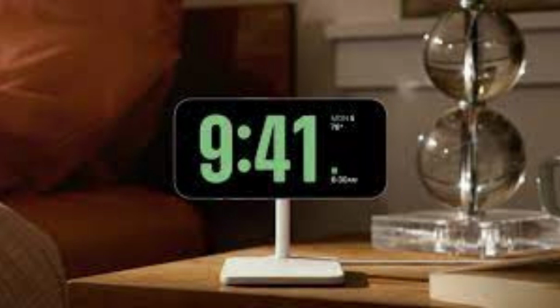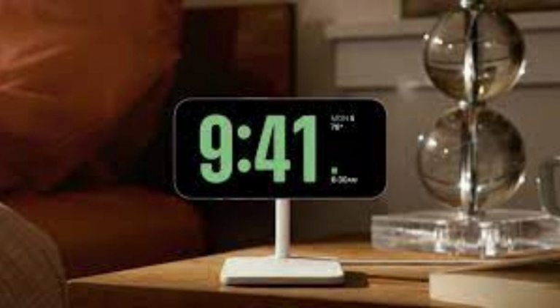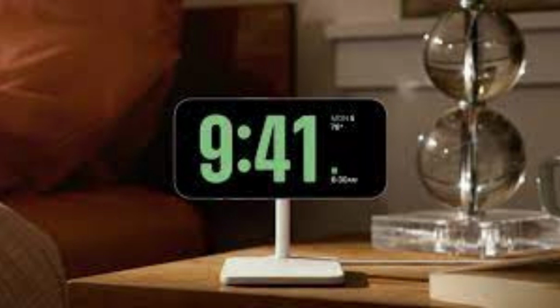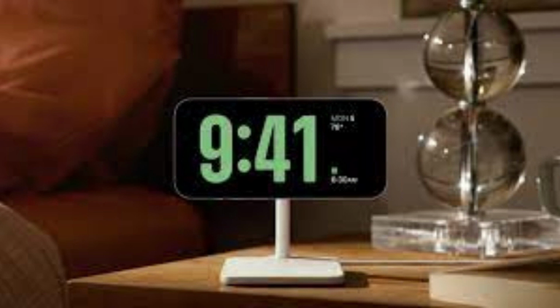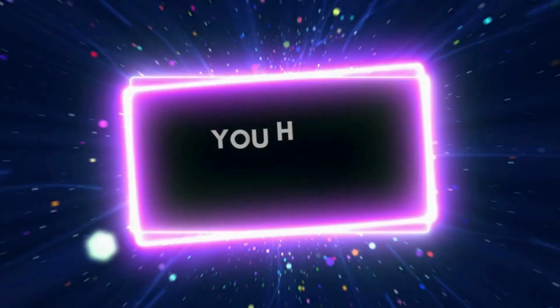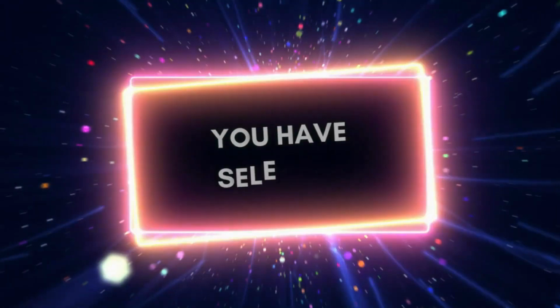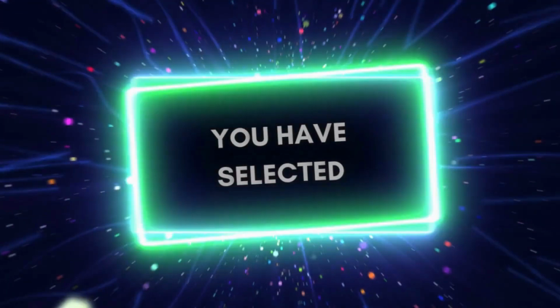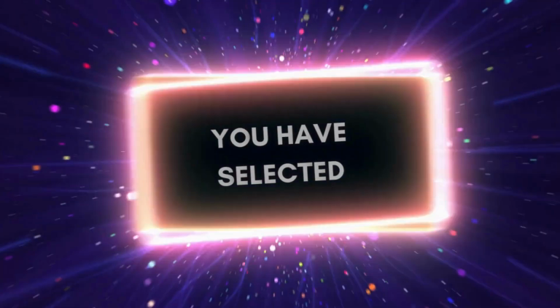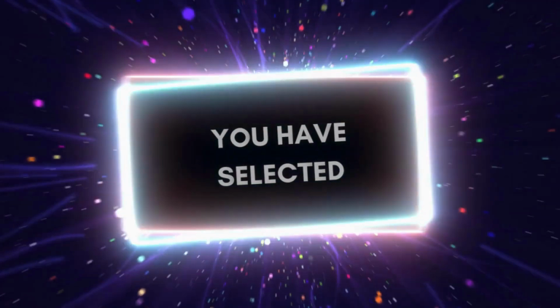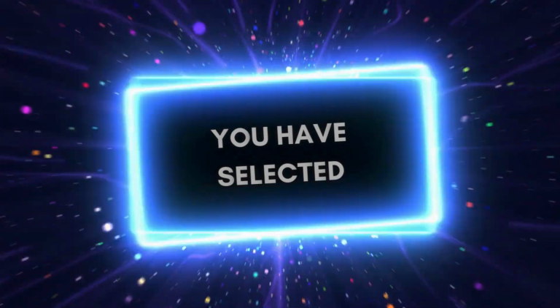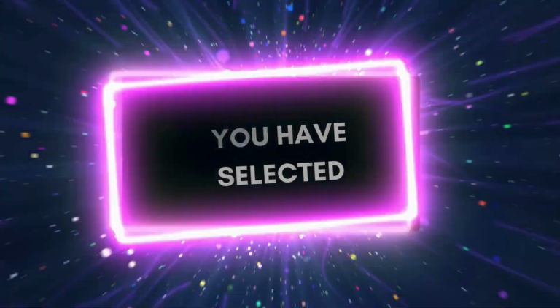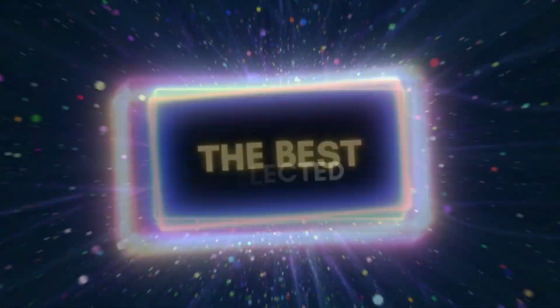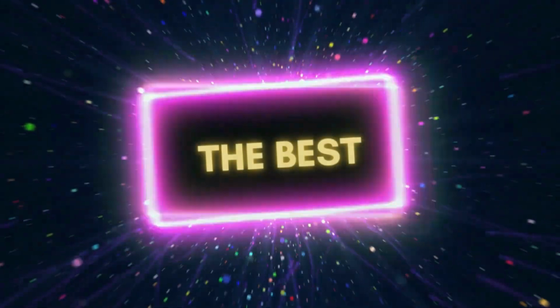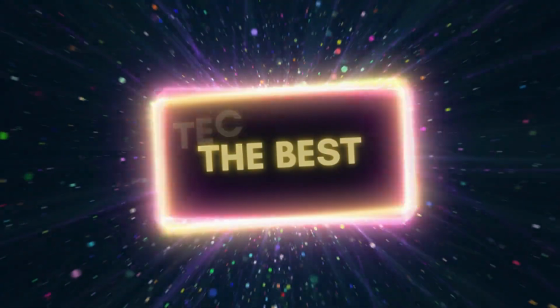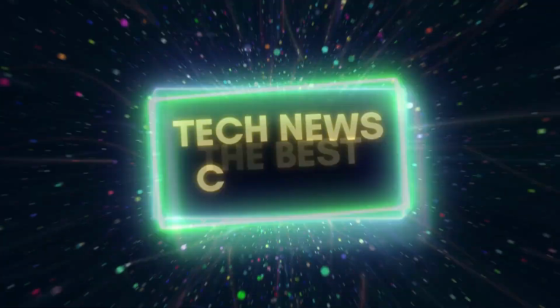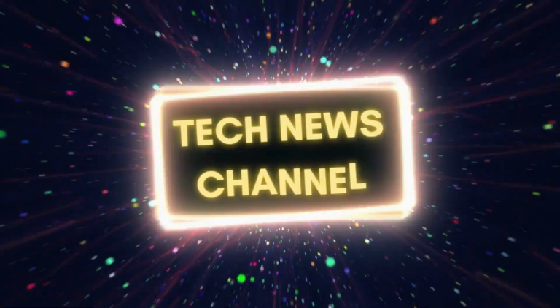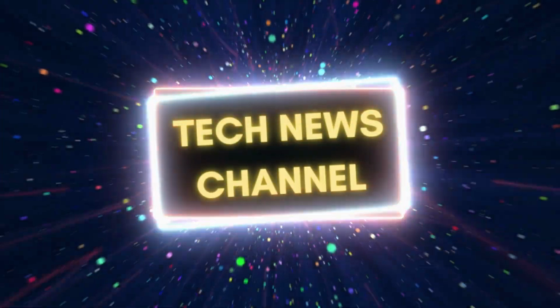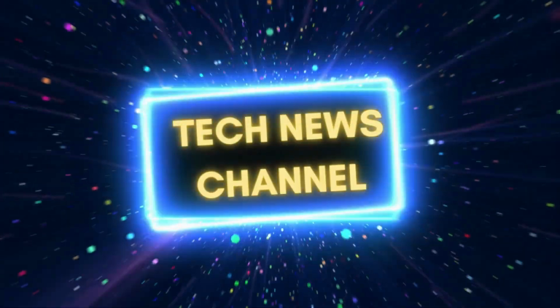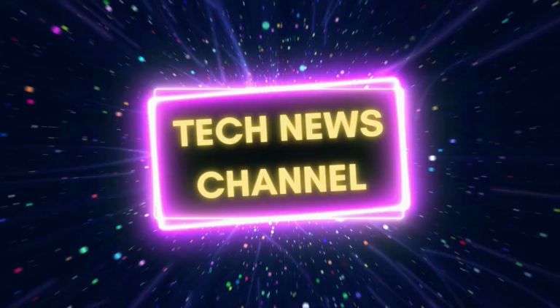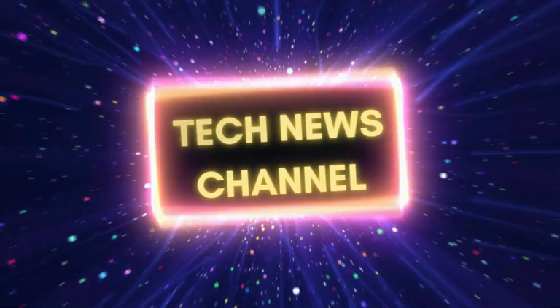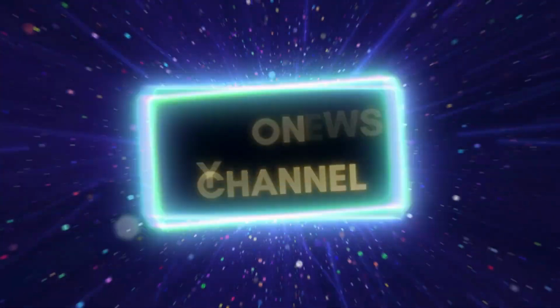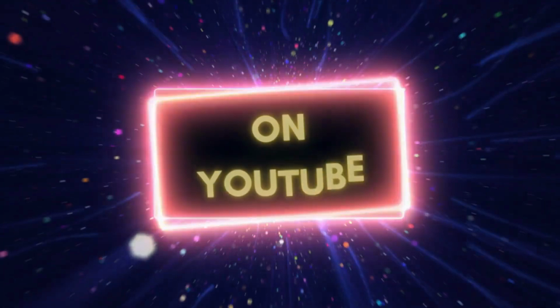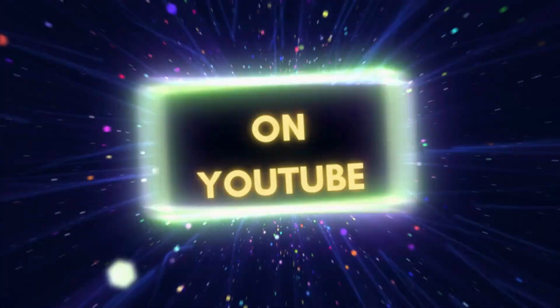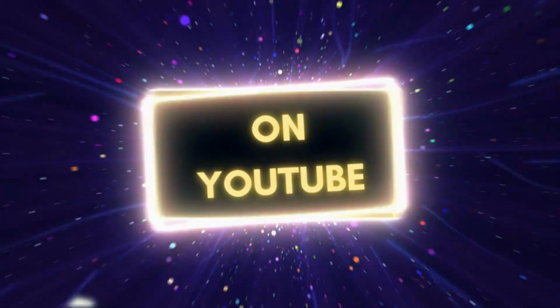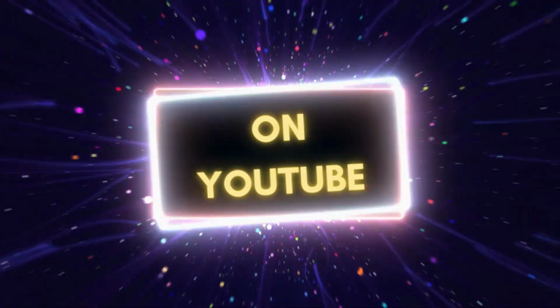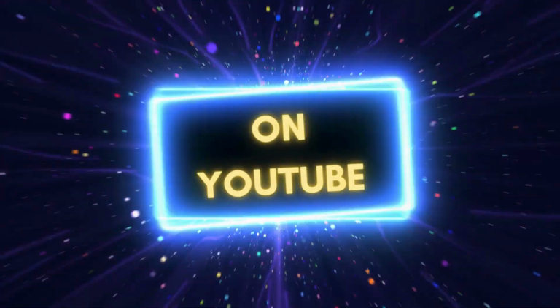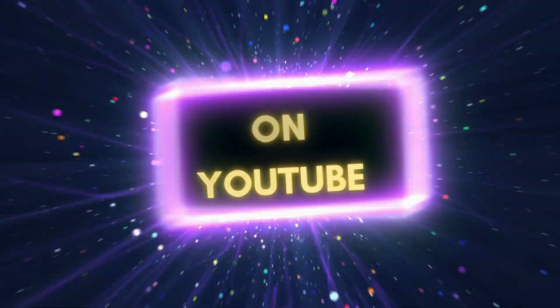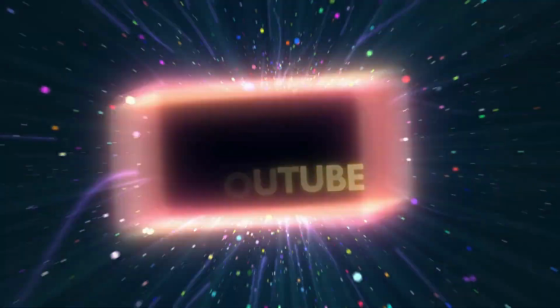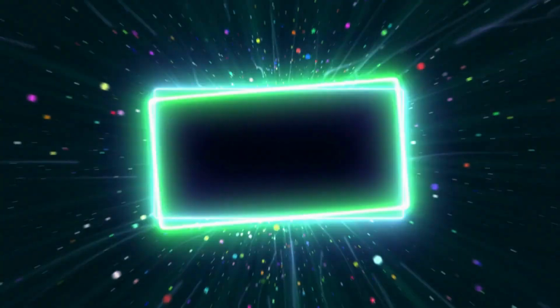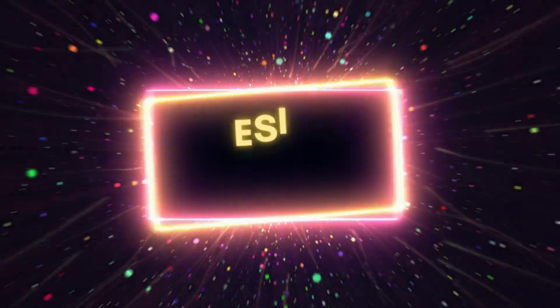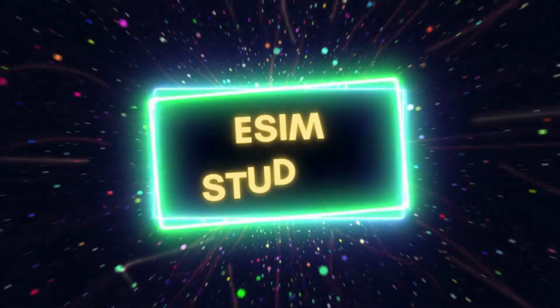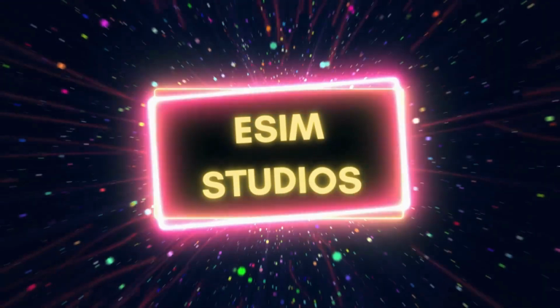From all of us here at eSIM Studios, and for more tech news, reviews, and tips, please subscribe to our channel.